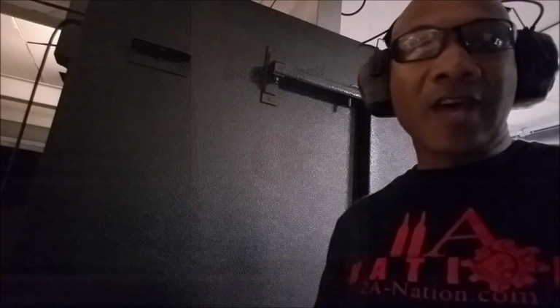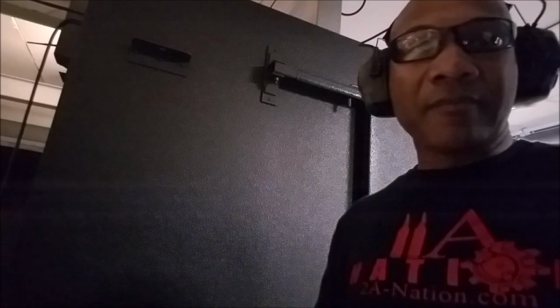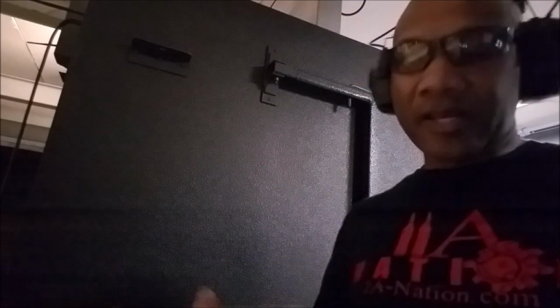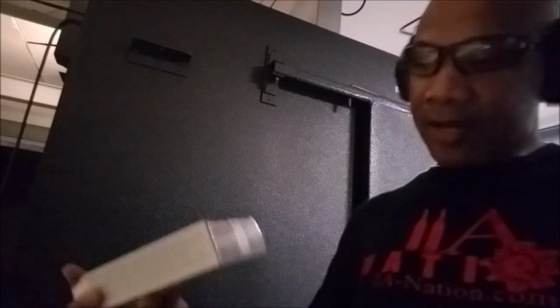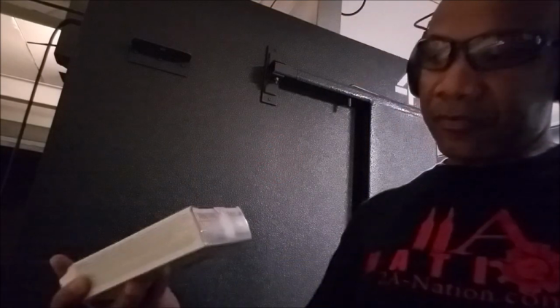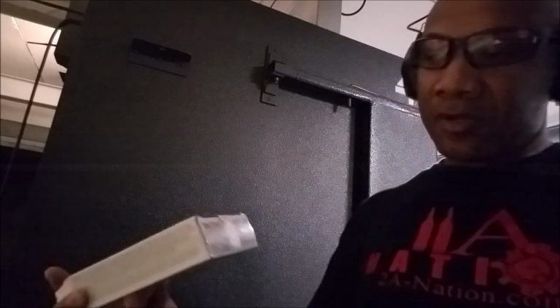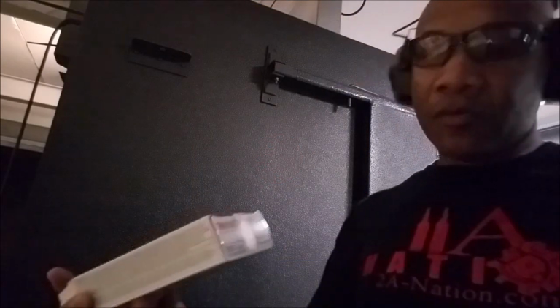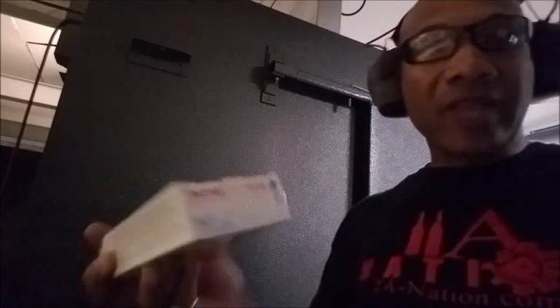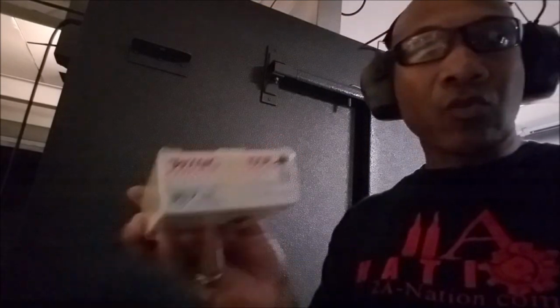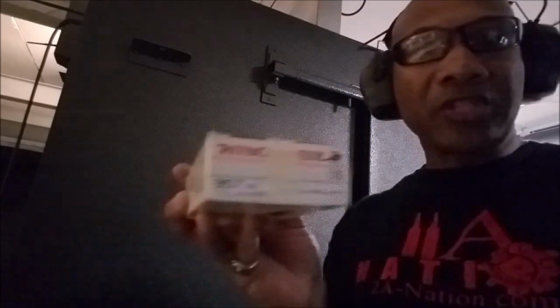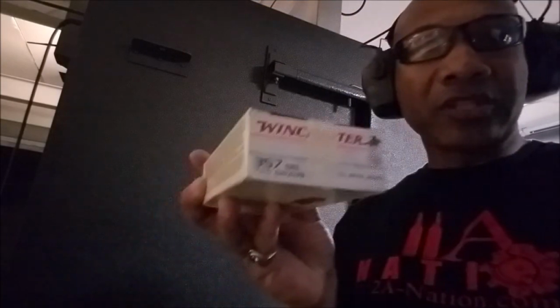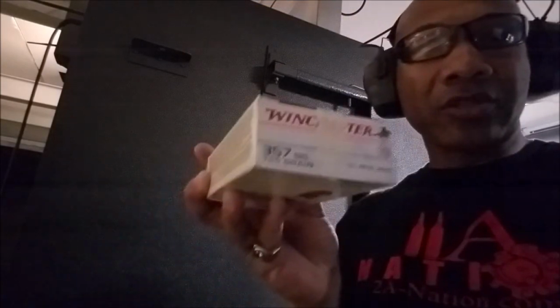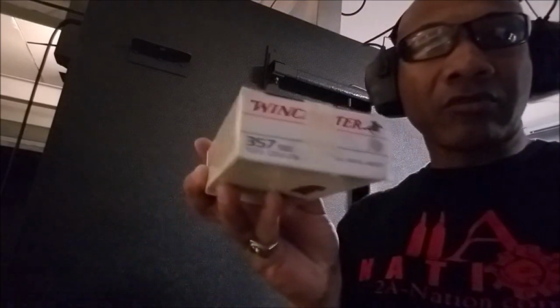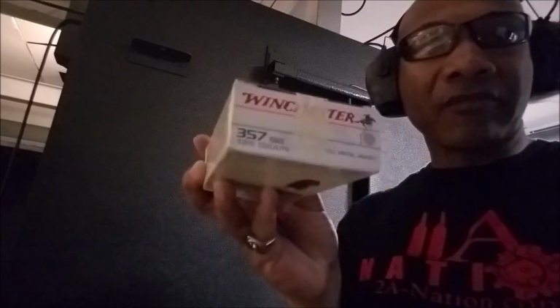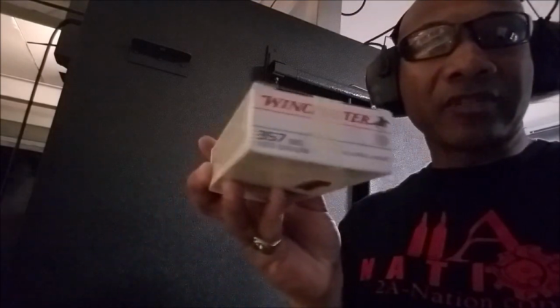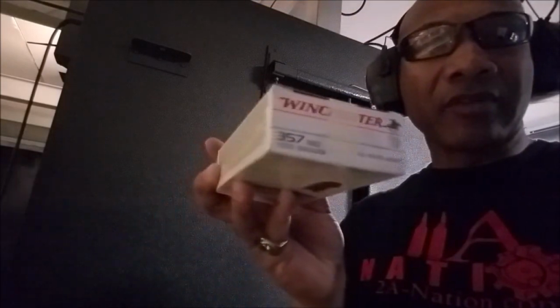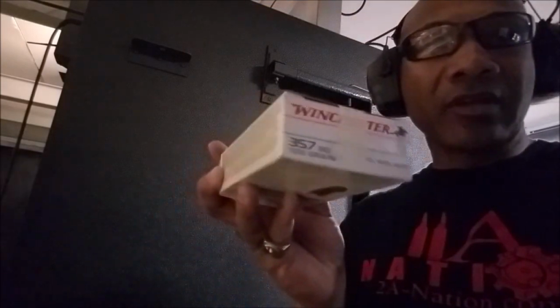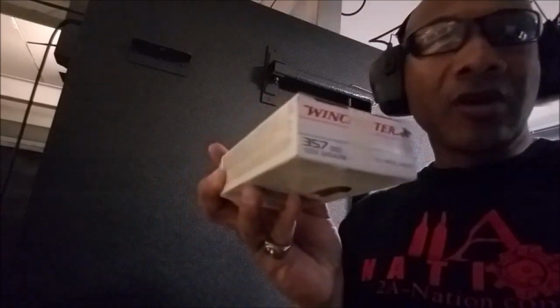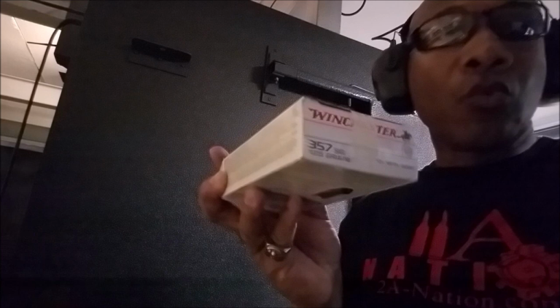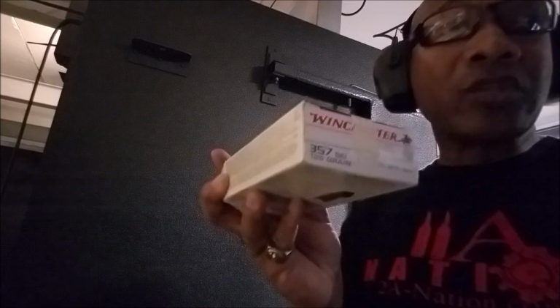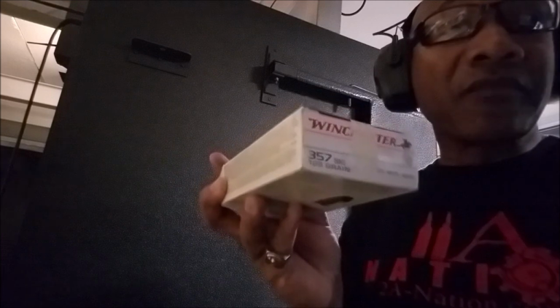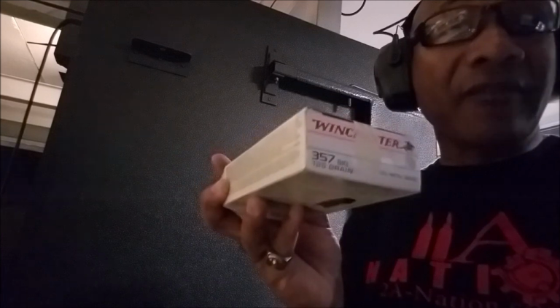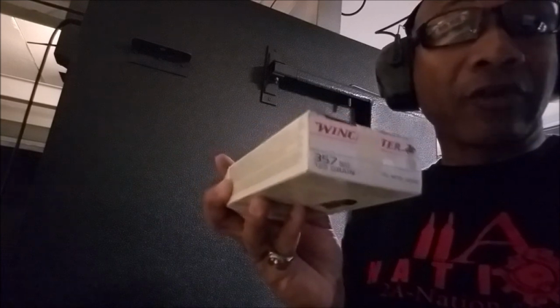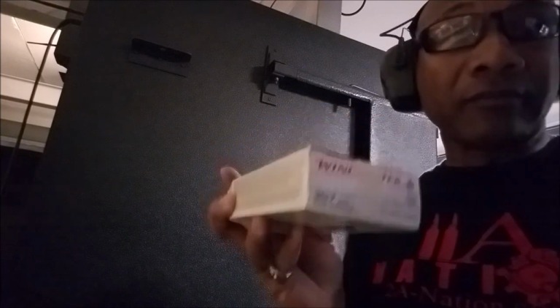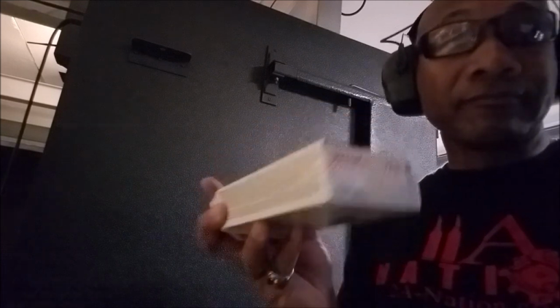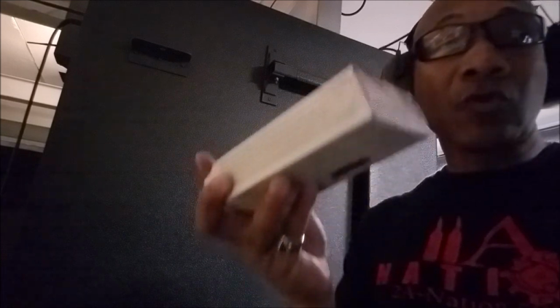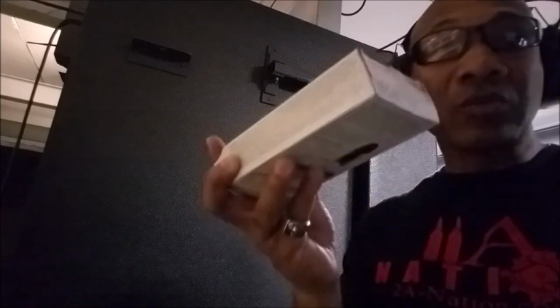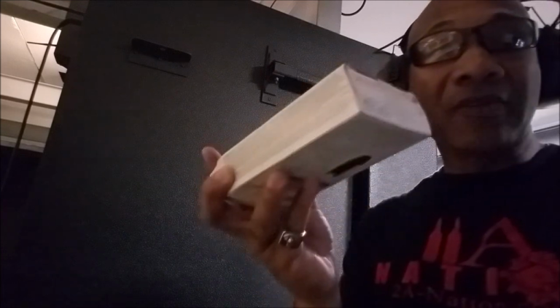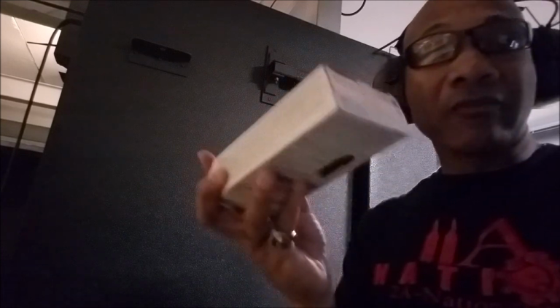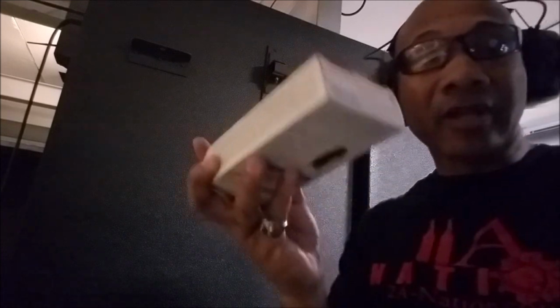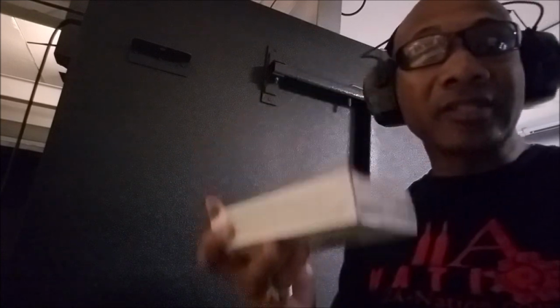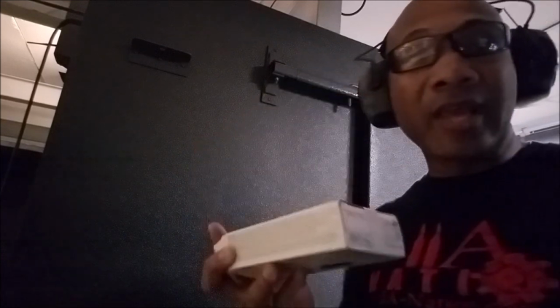Alright, next up we've got the Winchester 357, 125 grain. Let's see how they act.